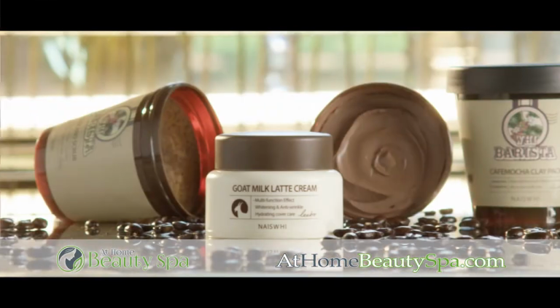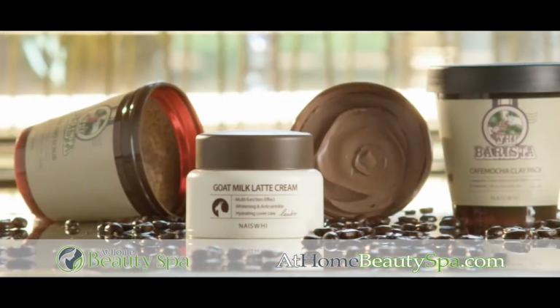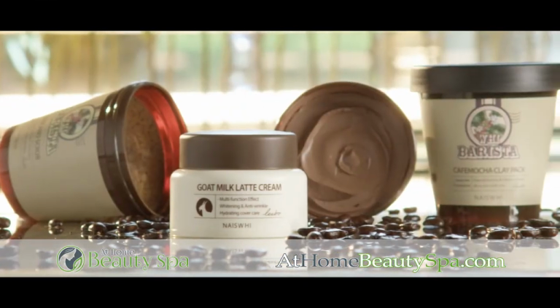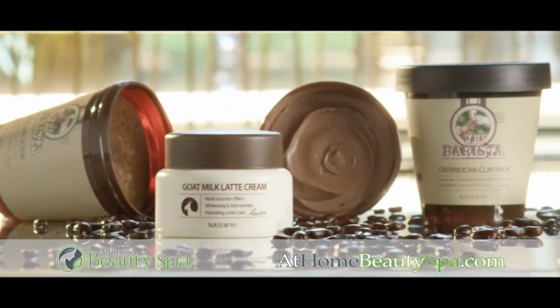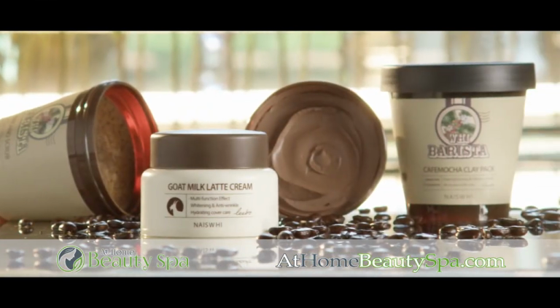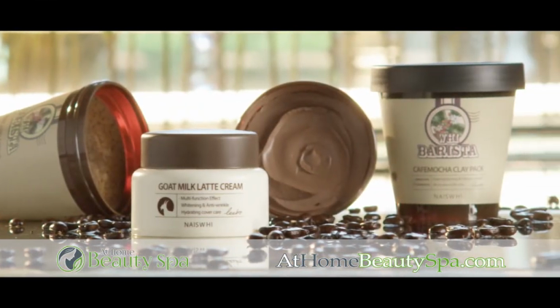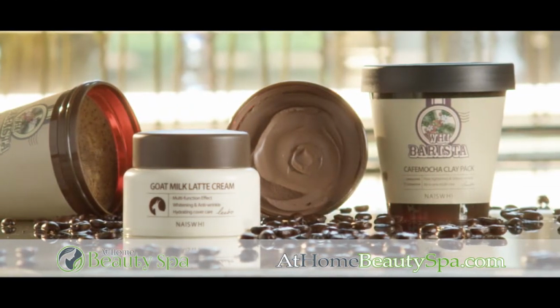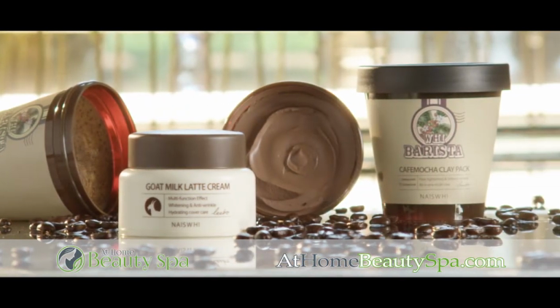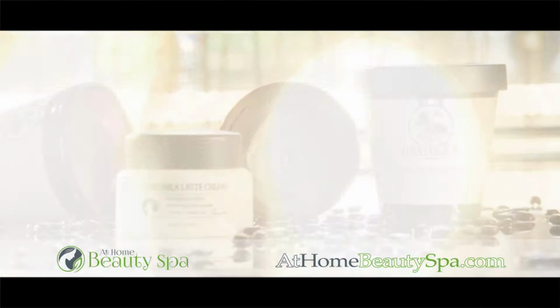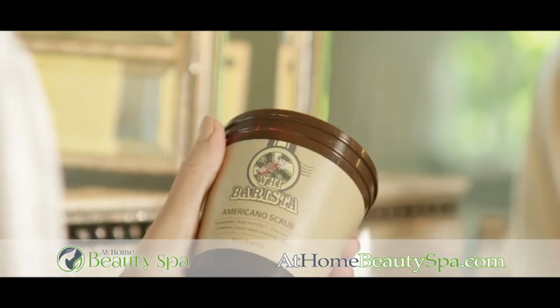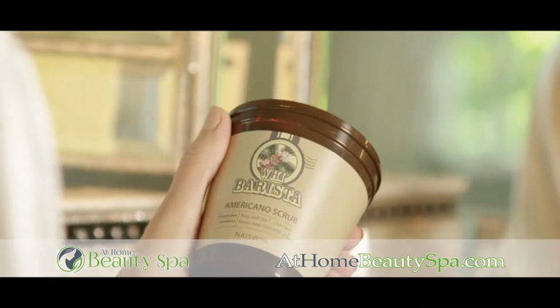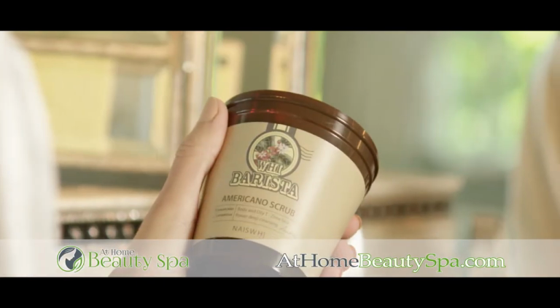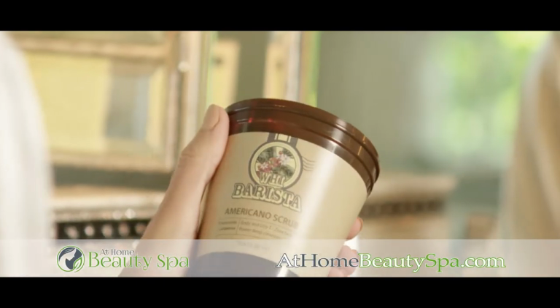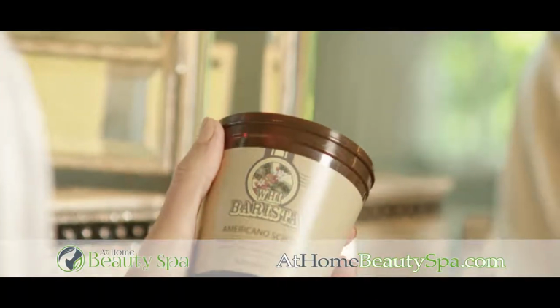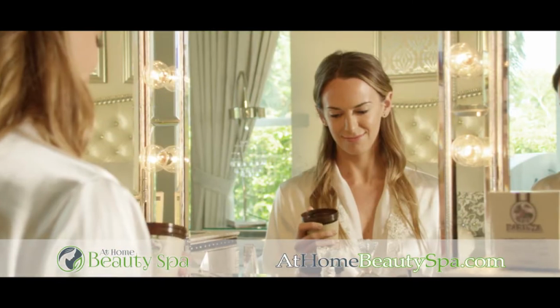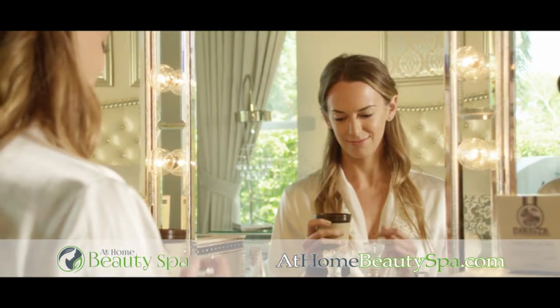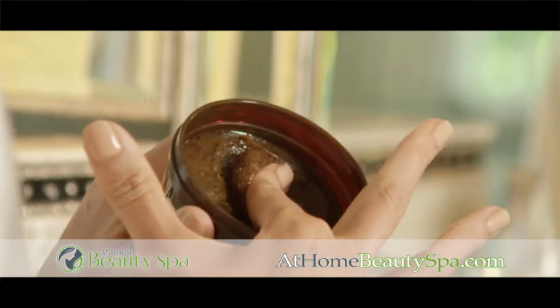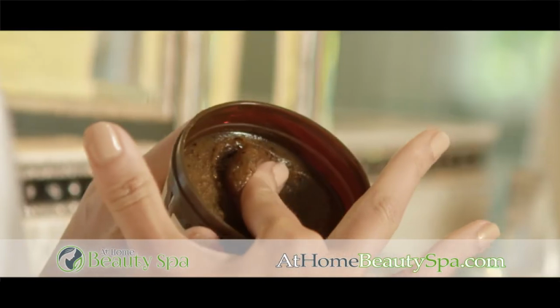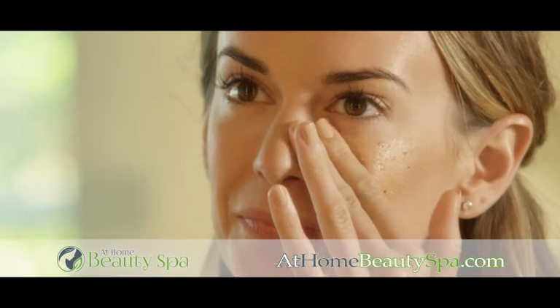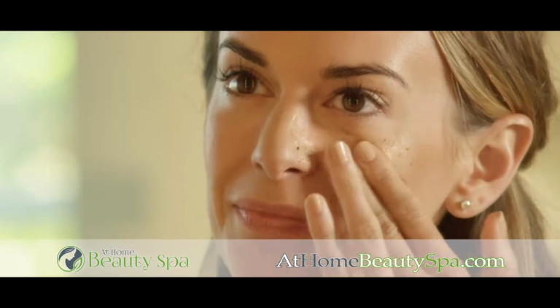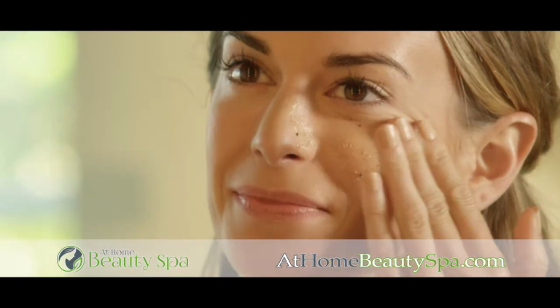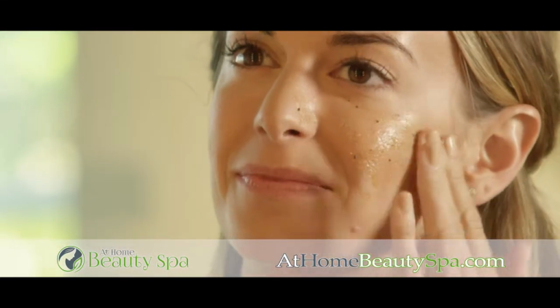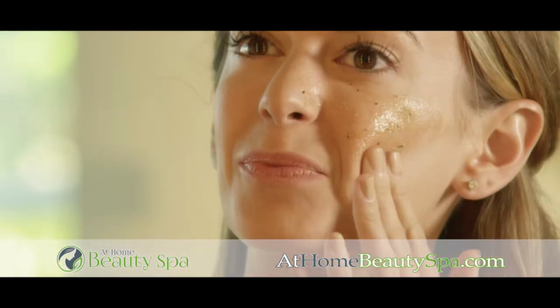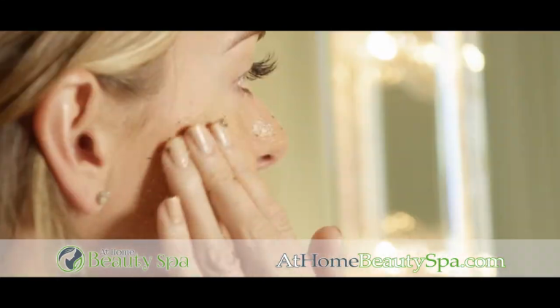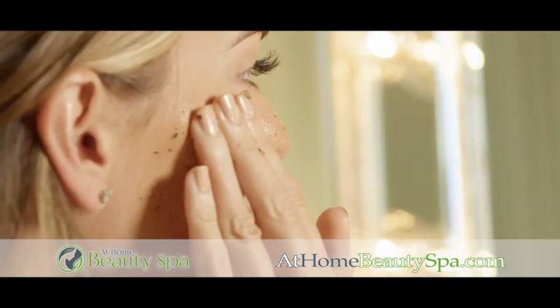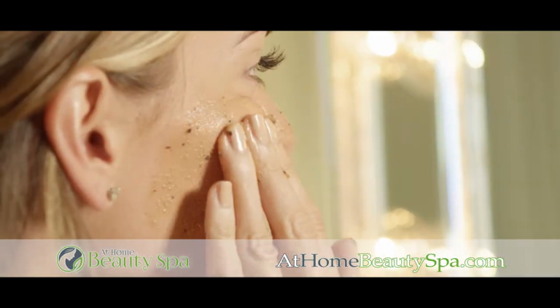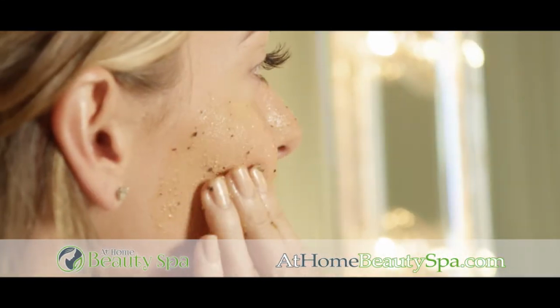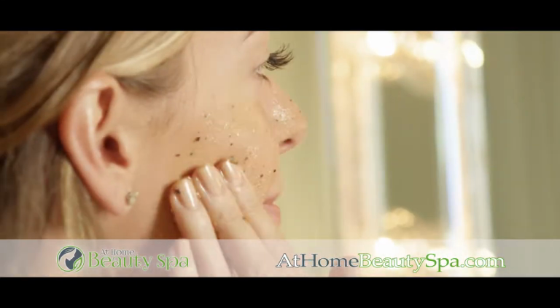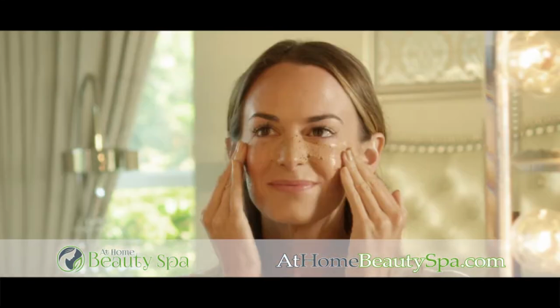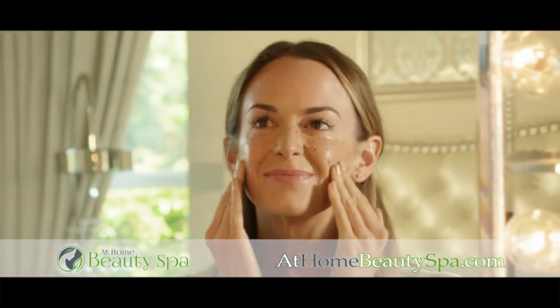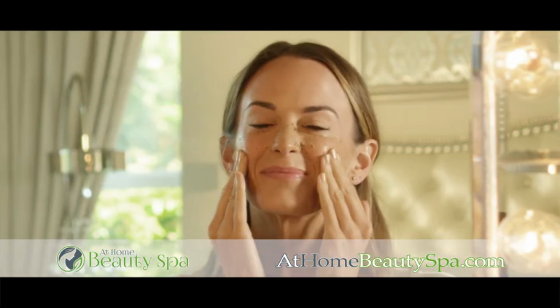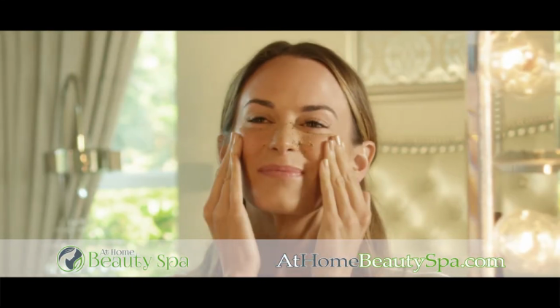Try the 3-Step Barista Treatment. Americano Scrub cleanses, exfoliates, and hydrates. Apply with gentle movements.